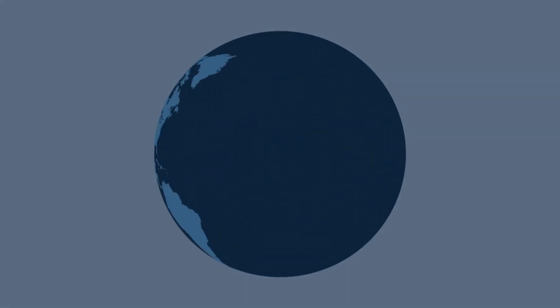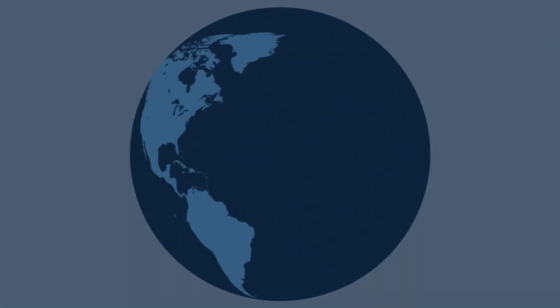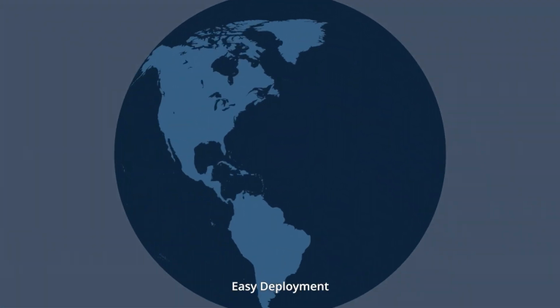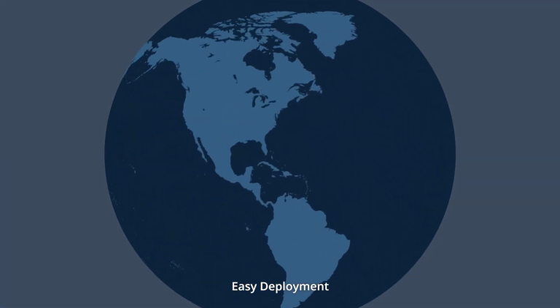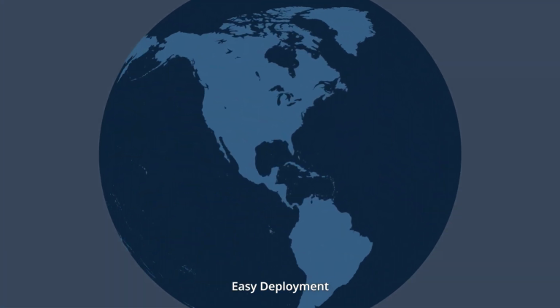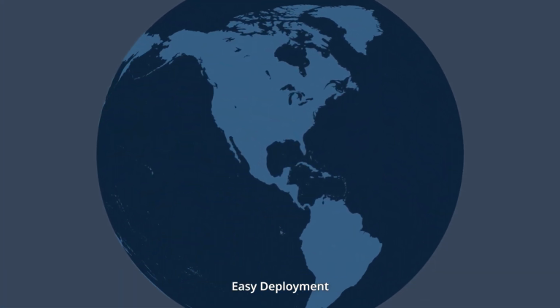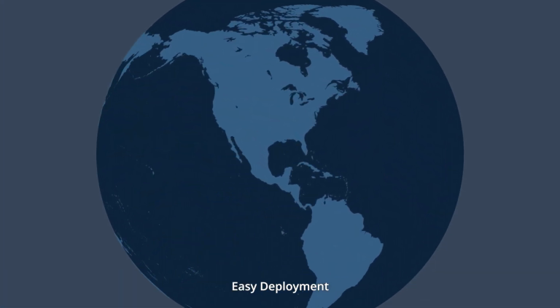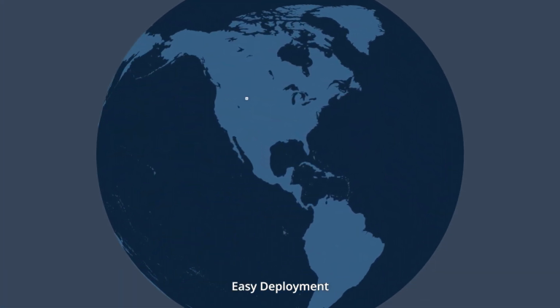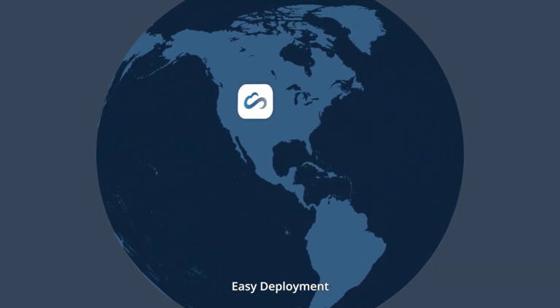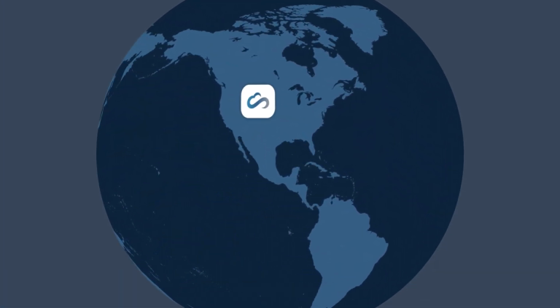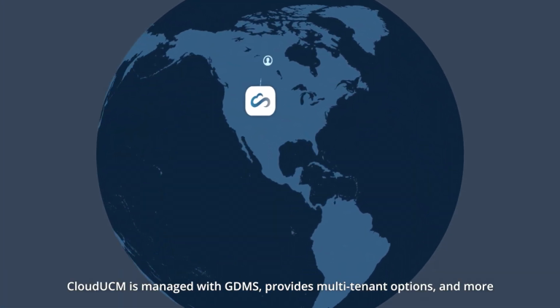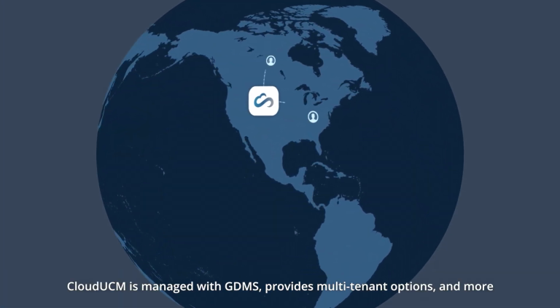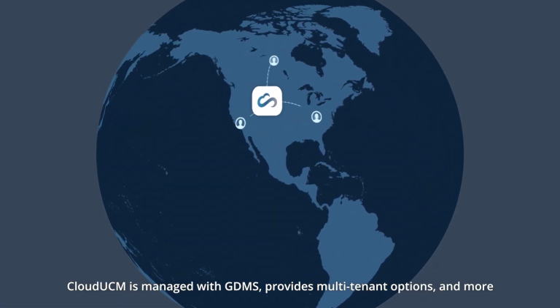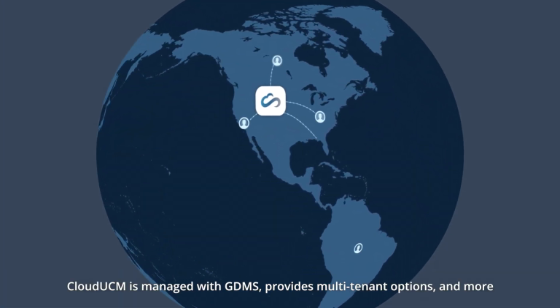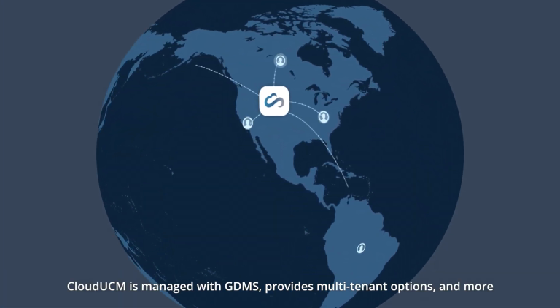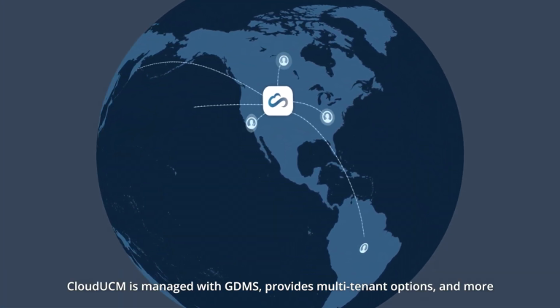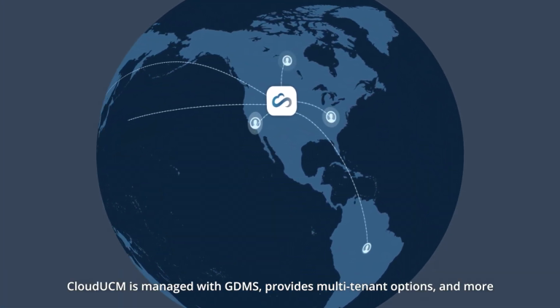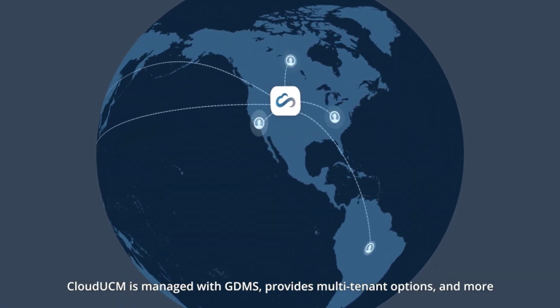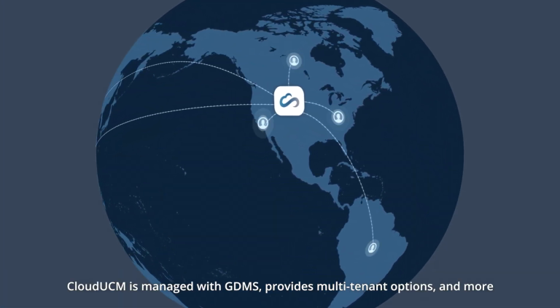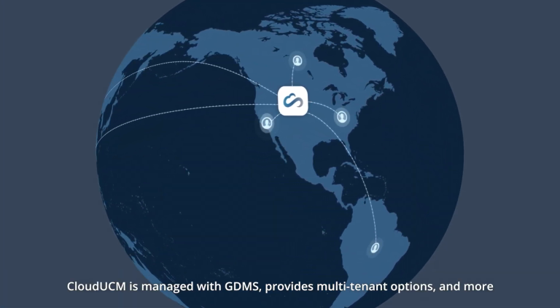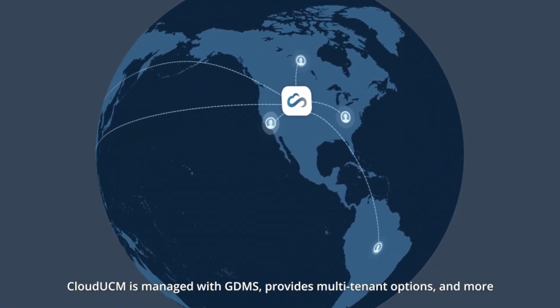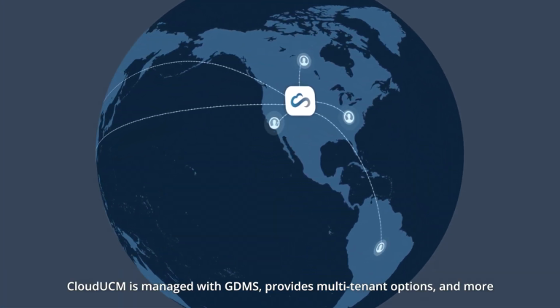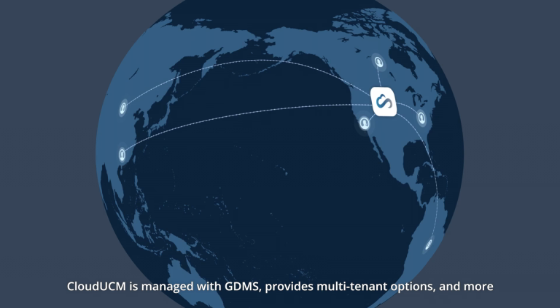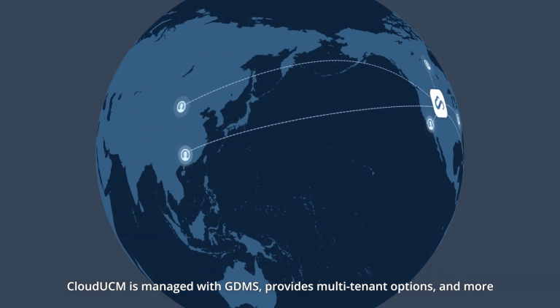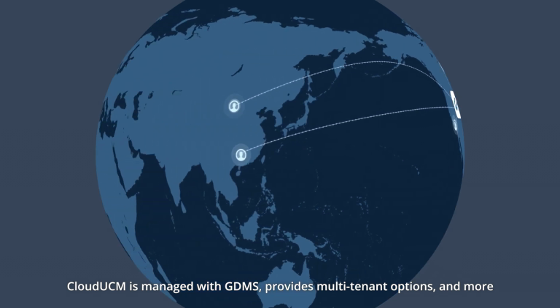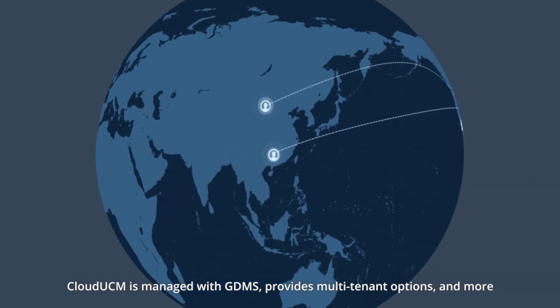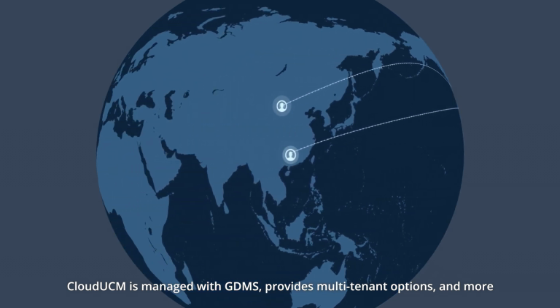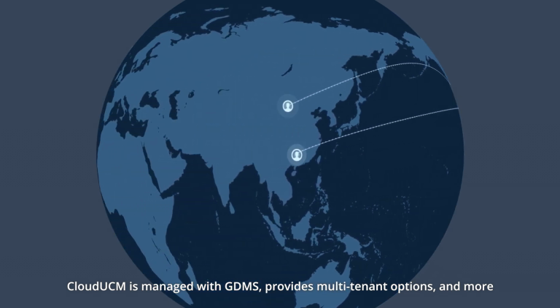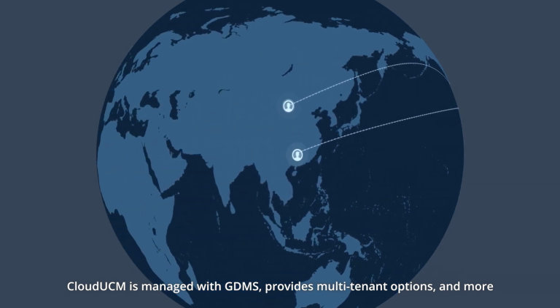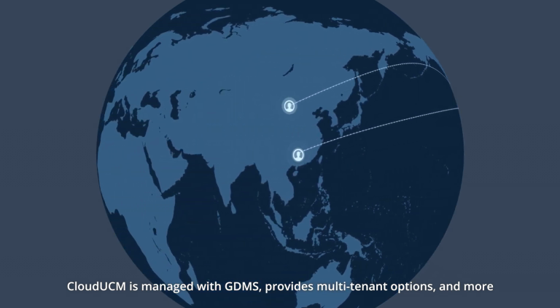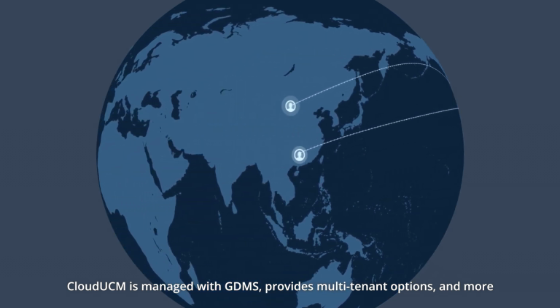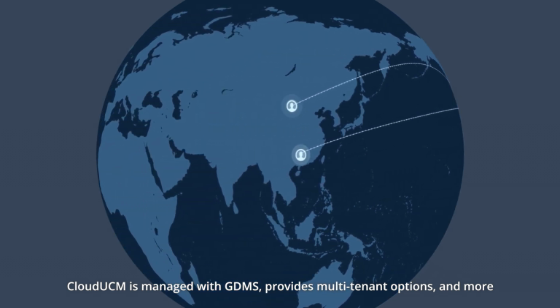Easy deployment. Cloud UCM is managed with GDMS, provides multi-tenant options, and more.